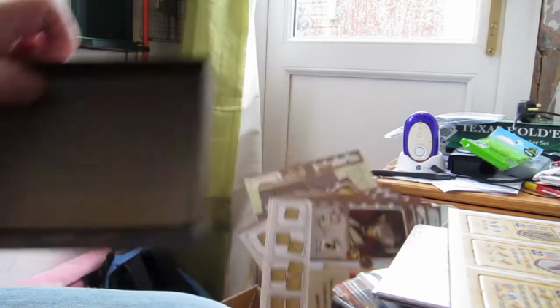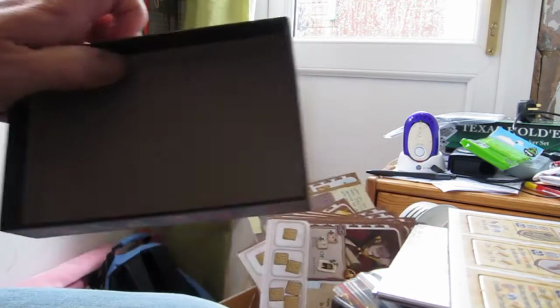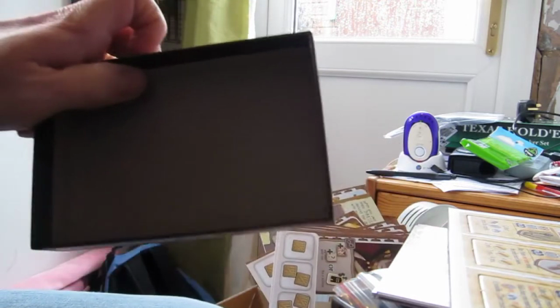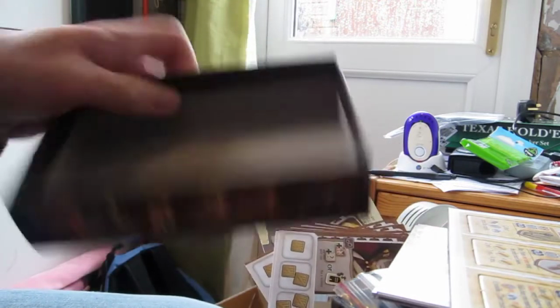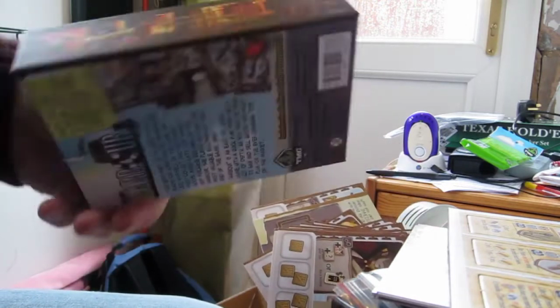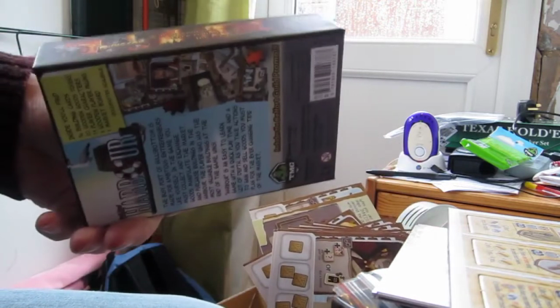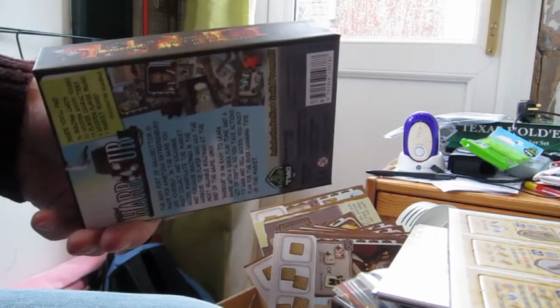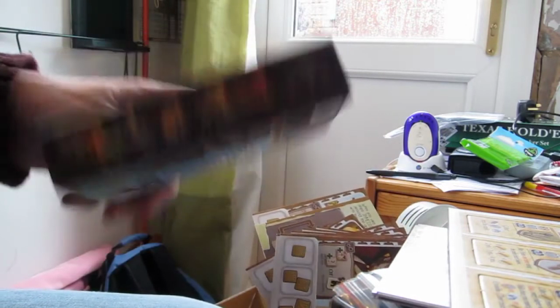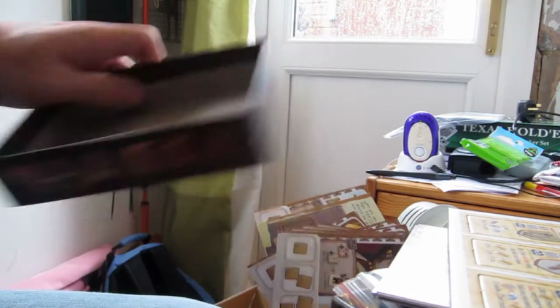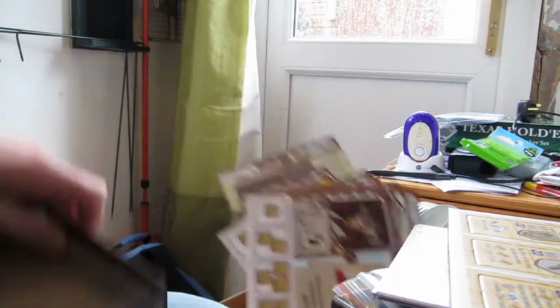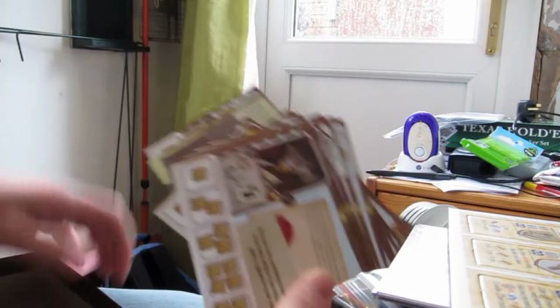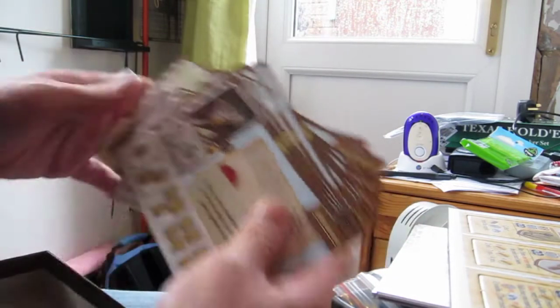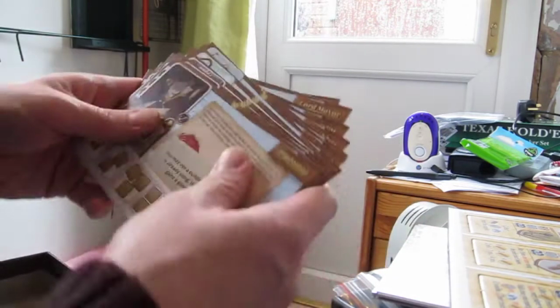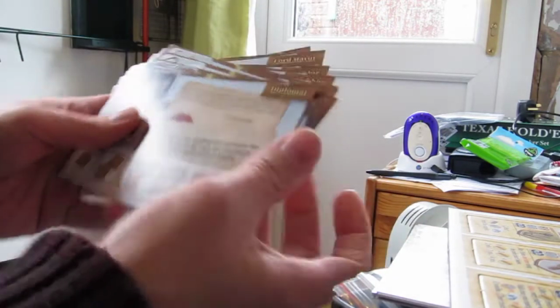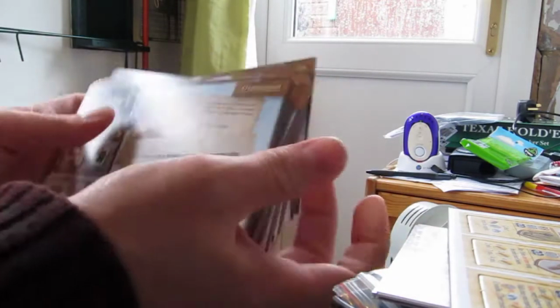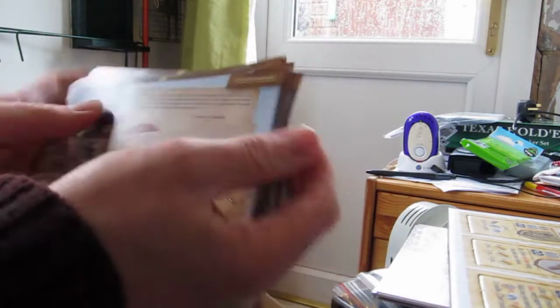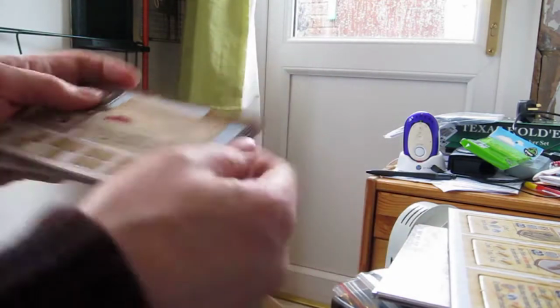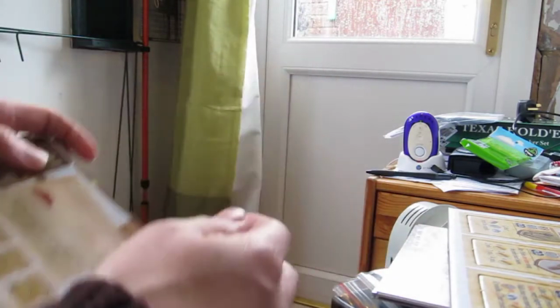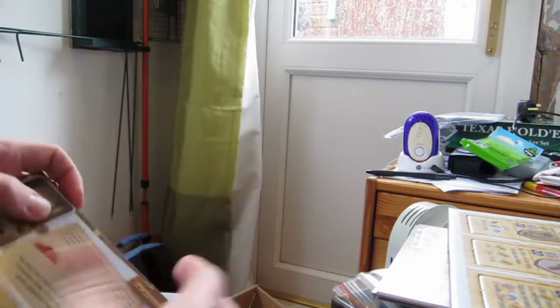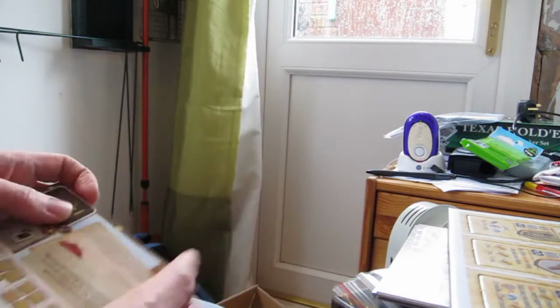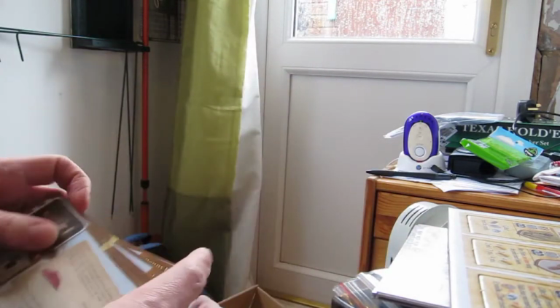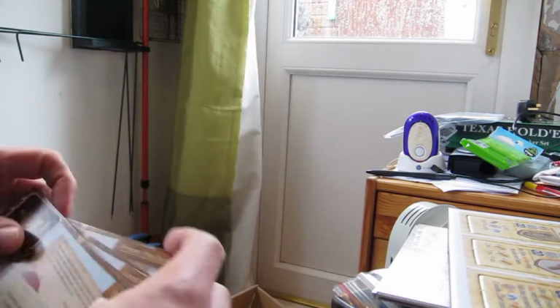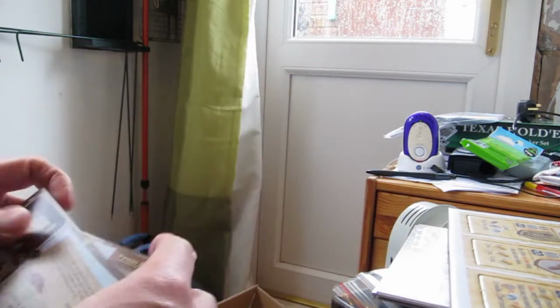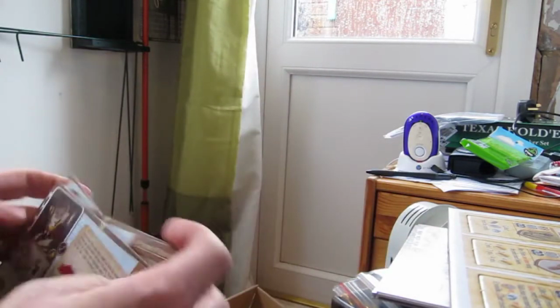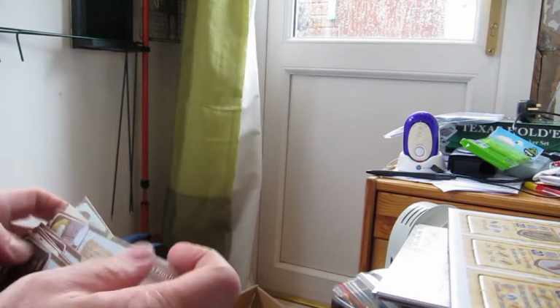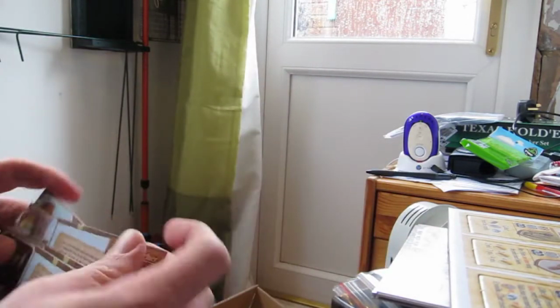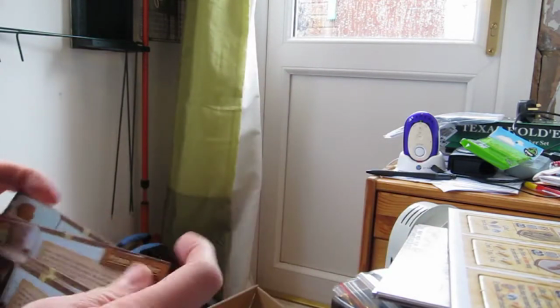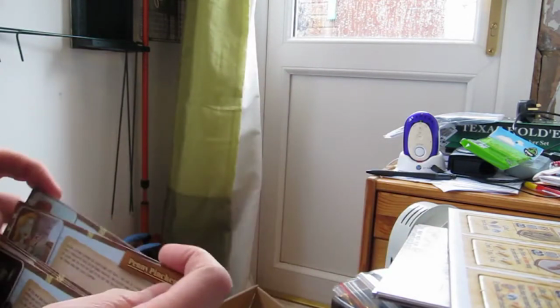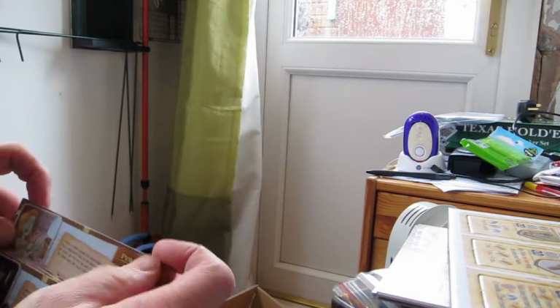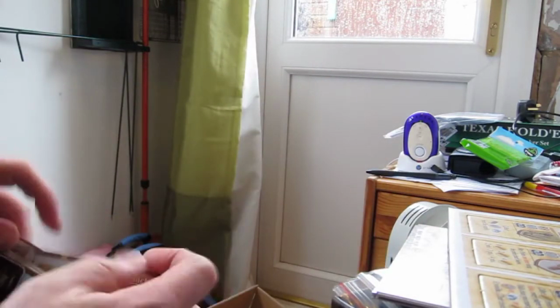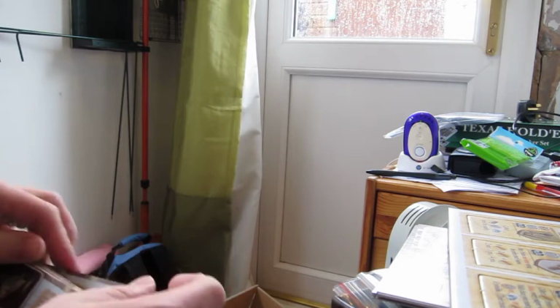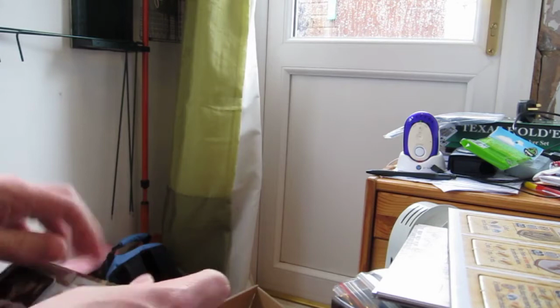And that's it inside this beautiful little box. There we go.